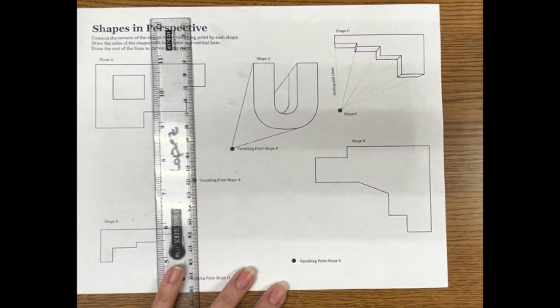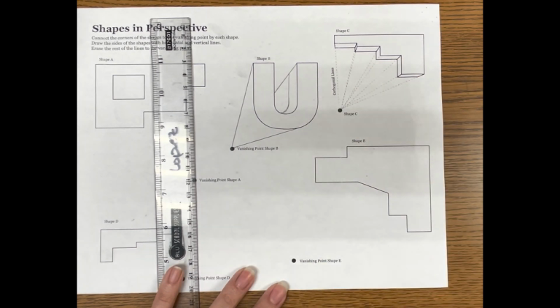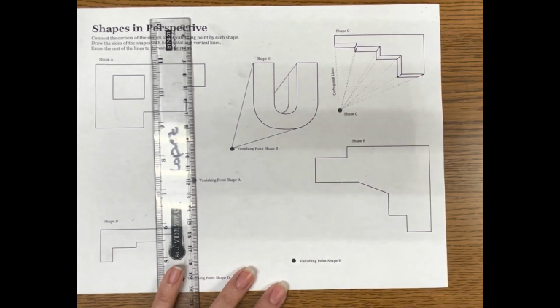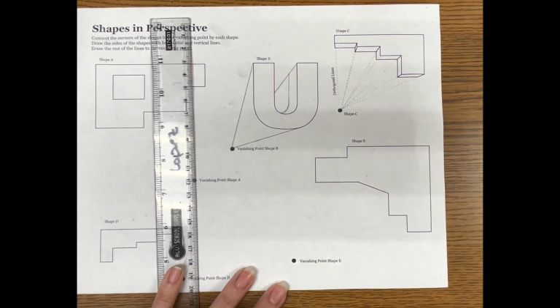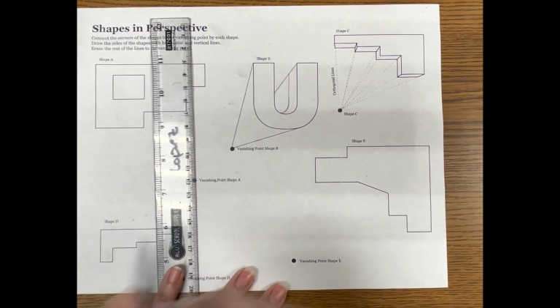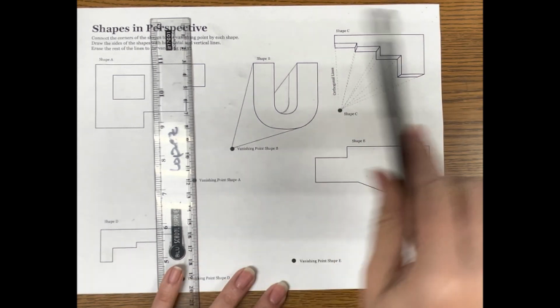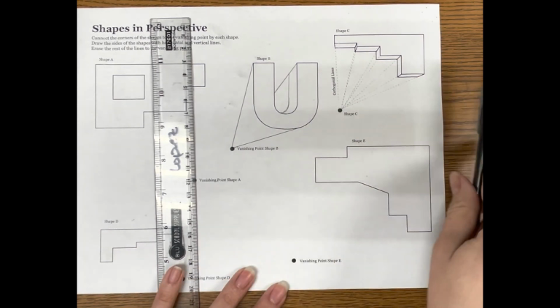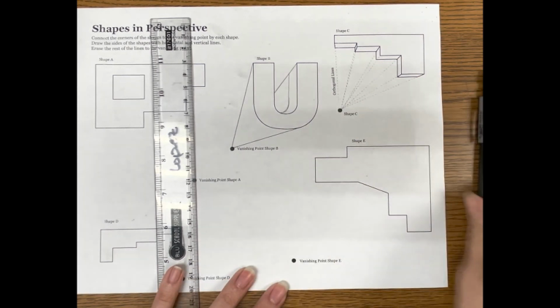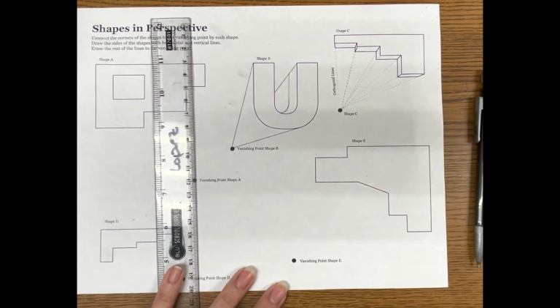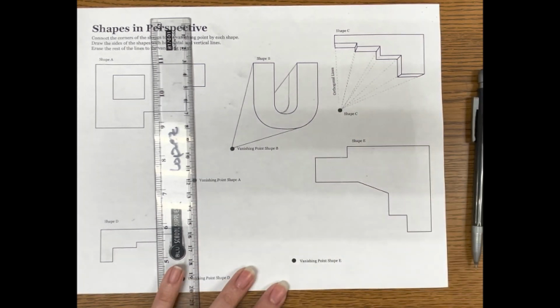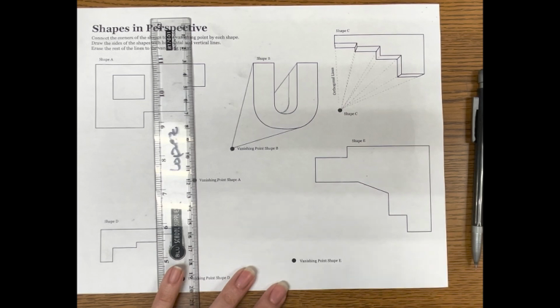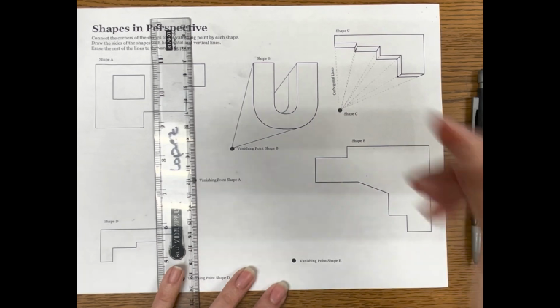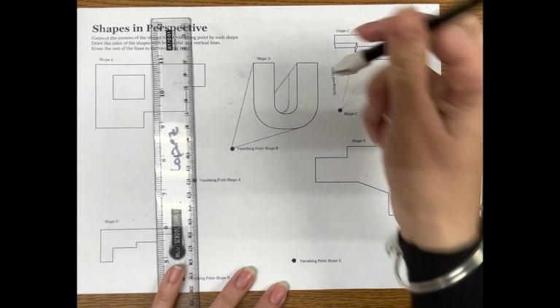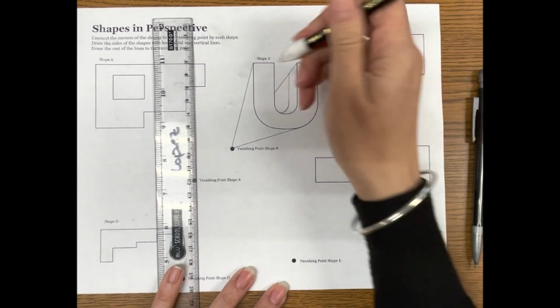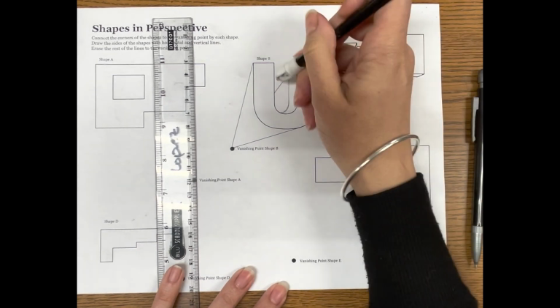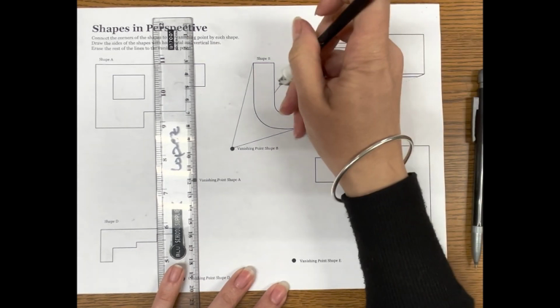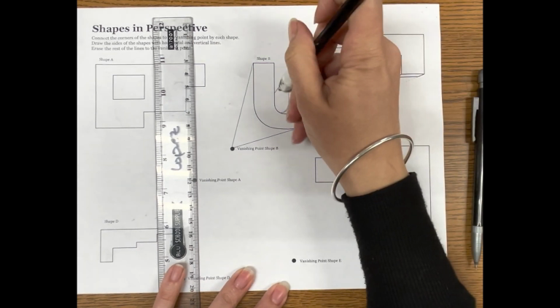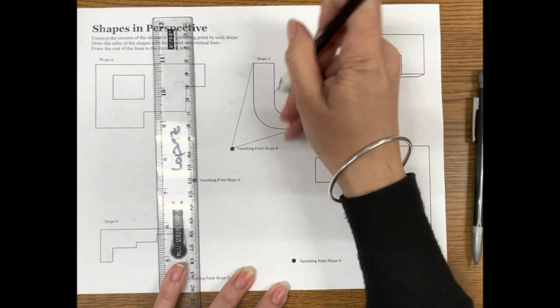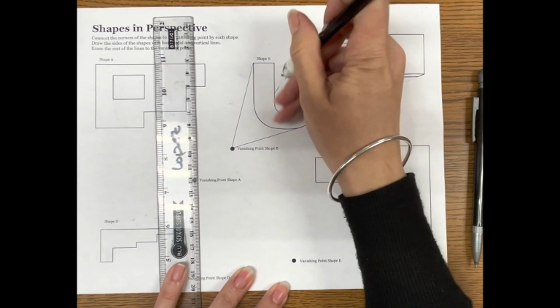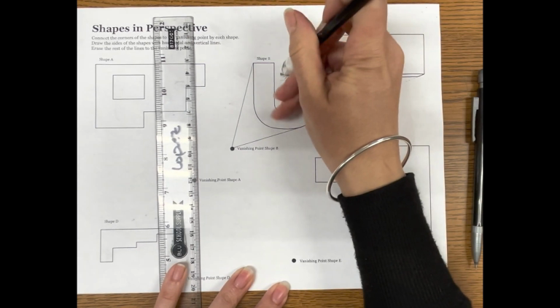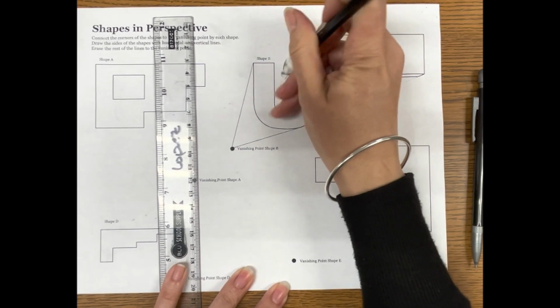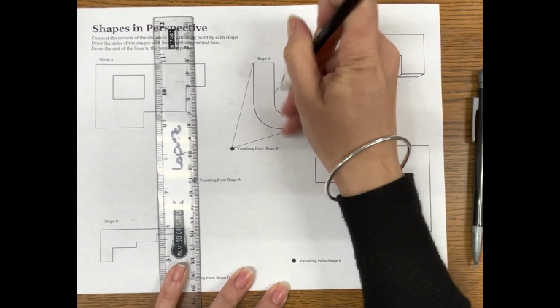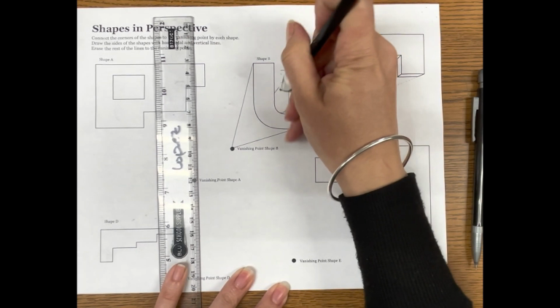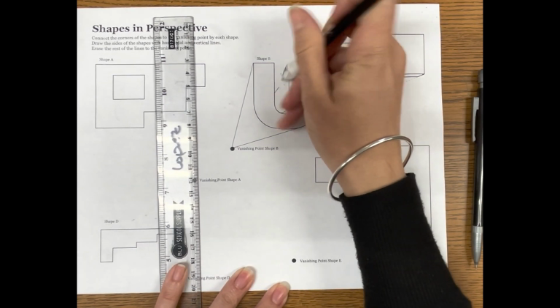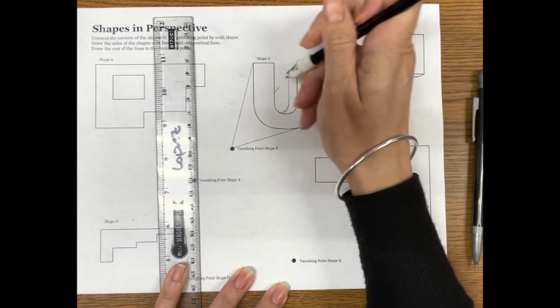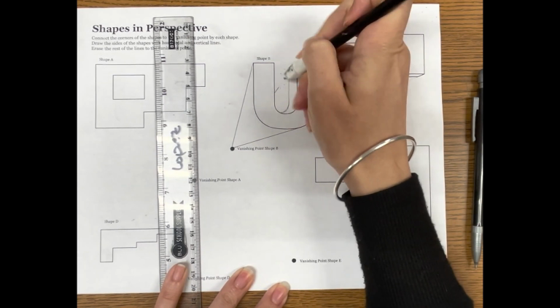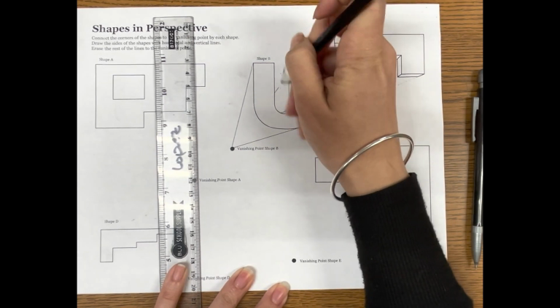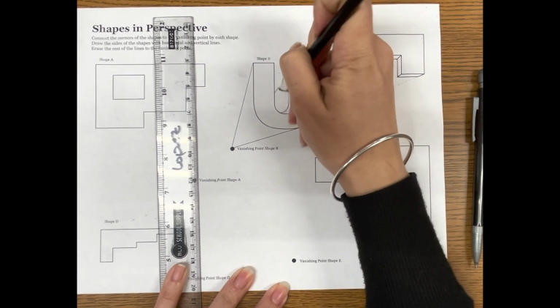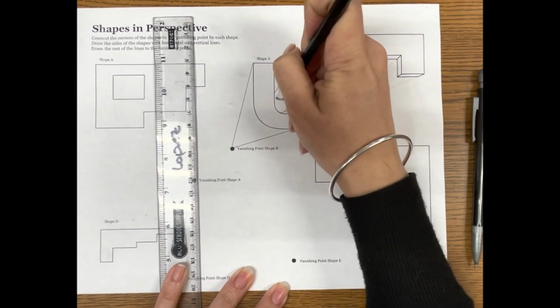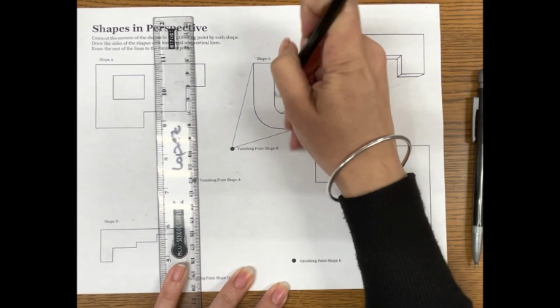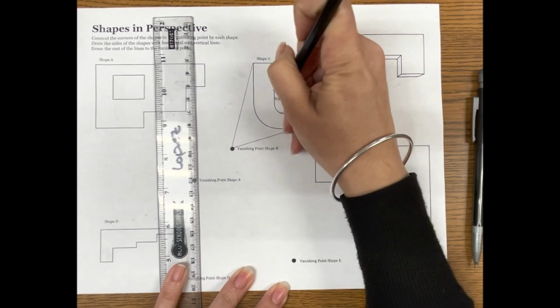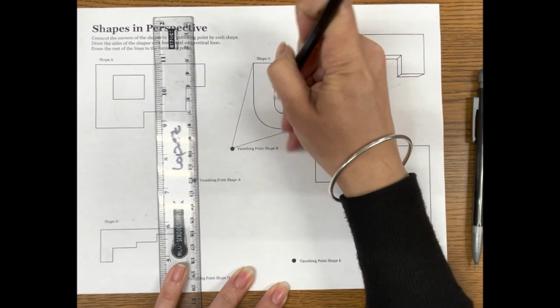This edge needs to match exactly with this edge. If this is curved out that way, you're going to continue with that line and curve it in that same direction until it goes behind the other side, just like that. Then erase your connecting line — you no longer need it.